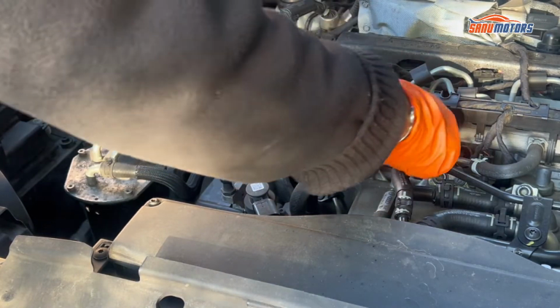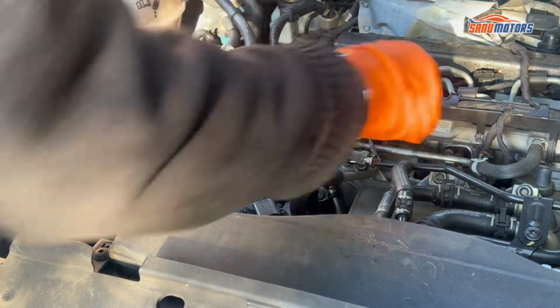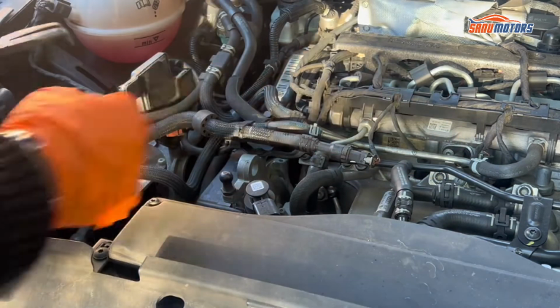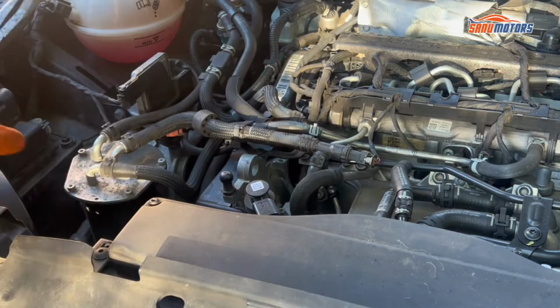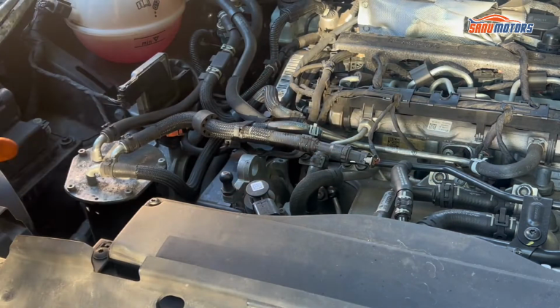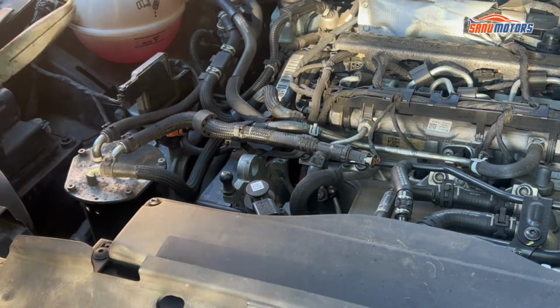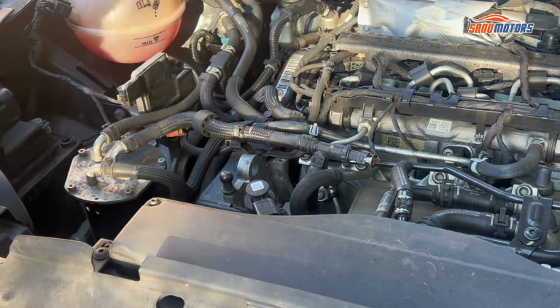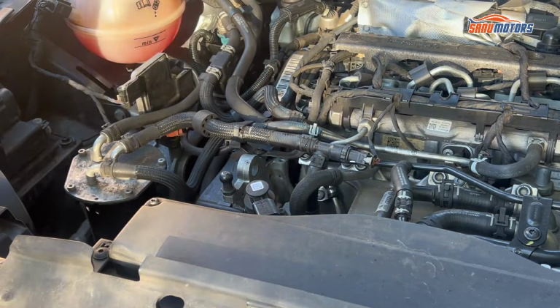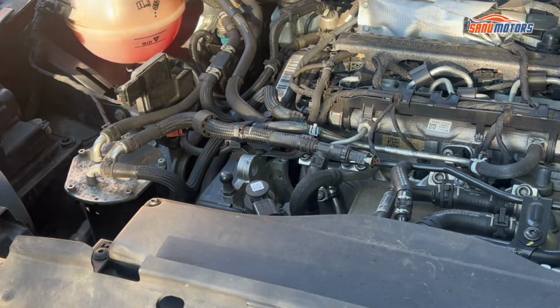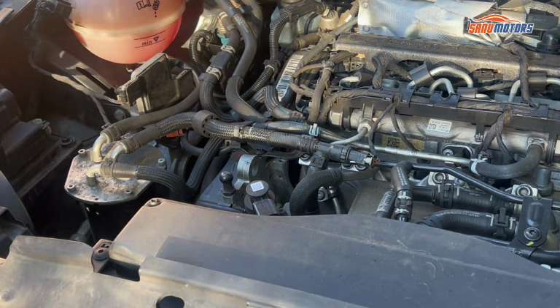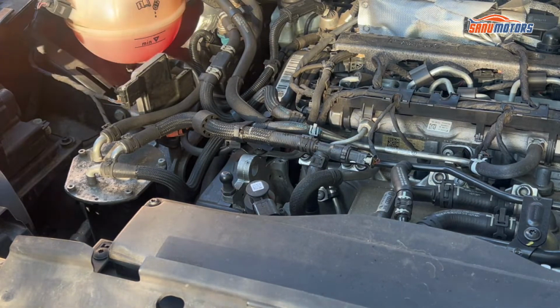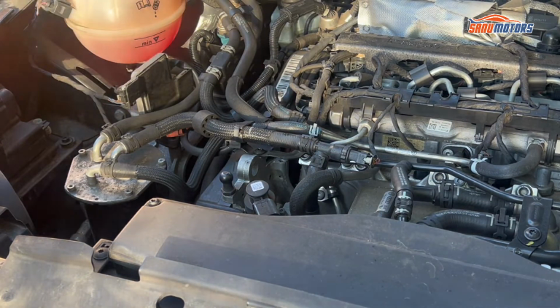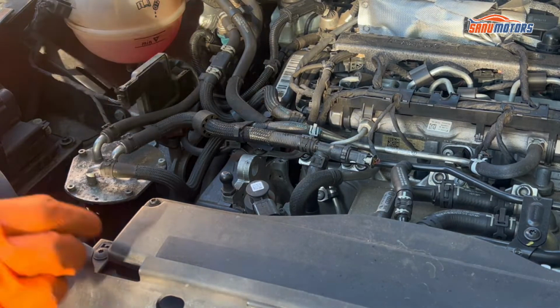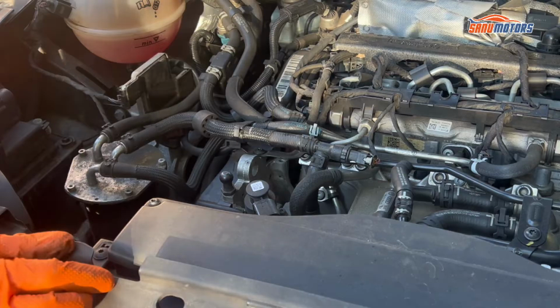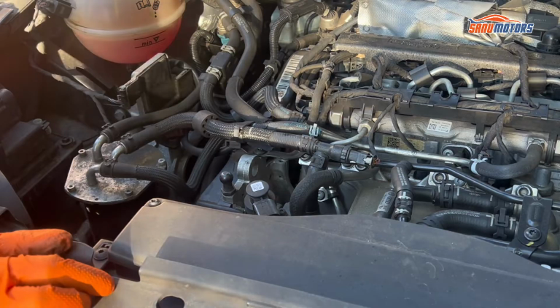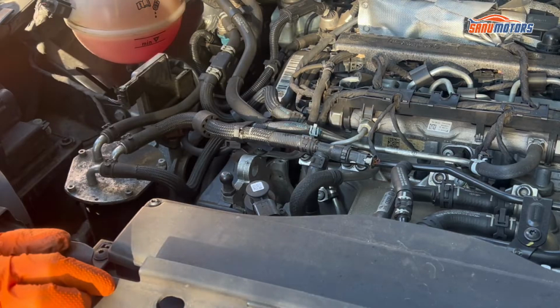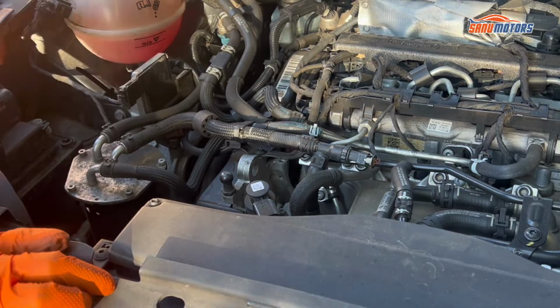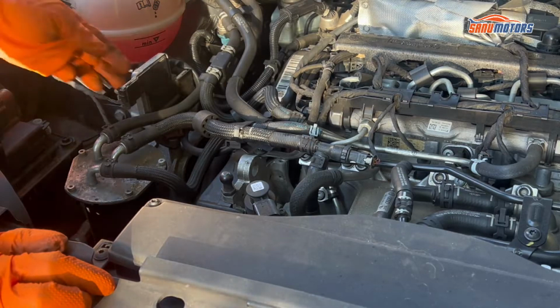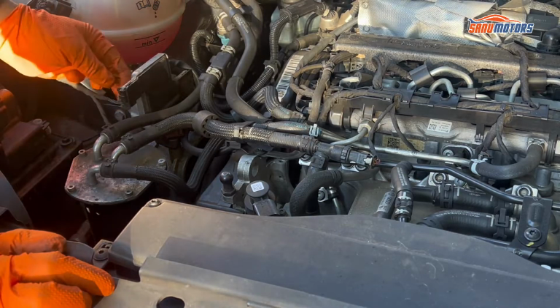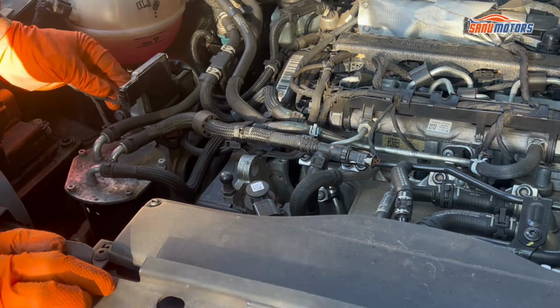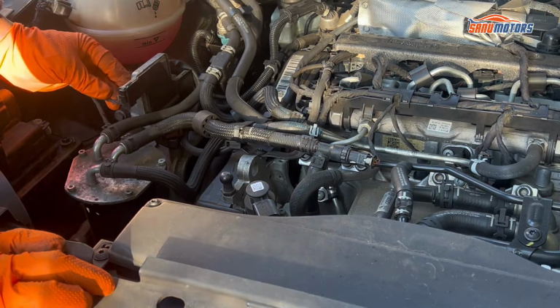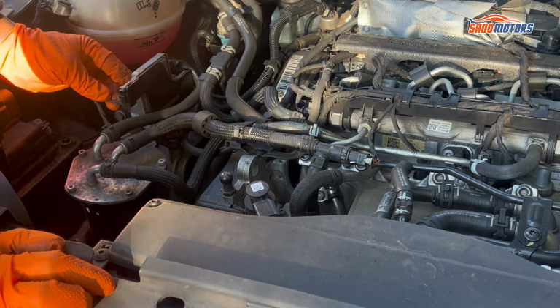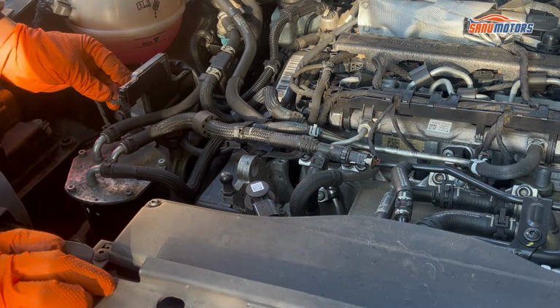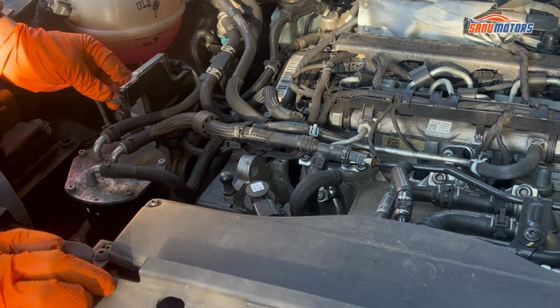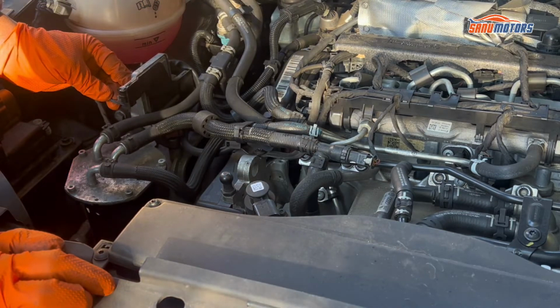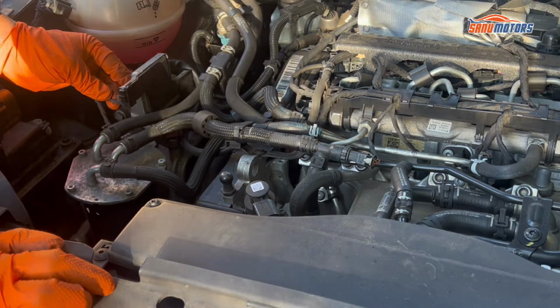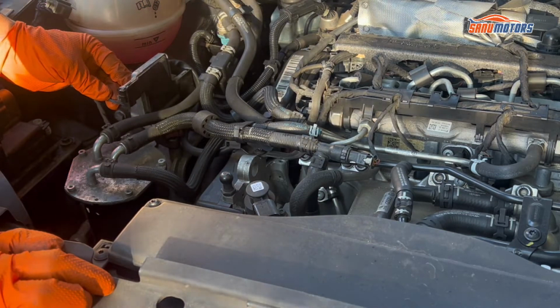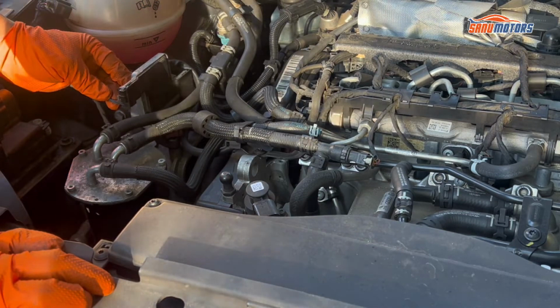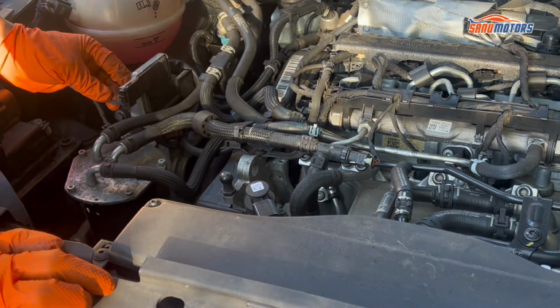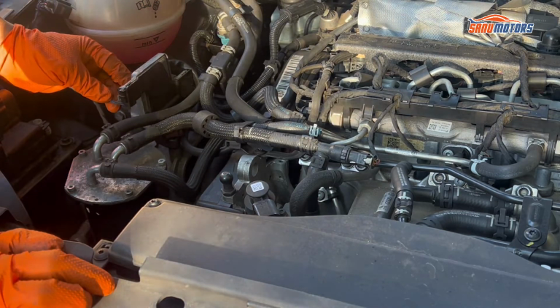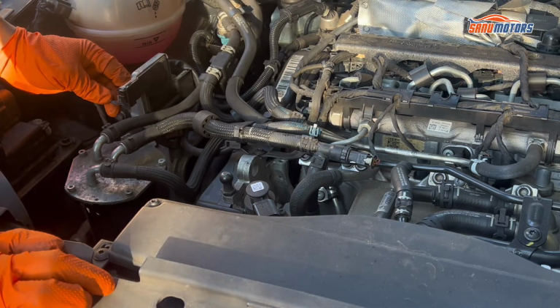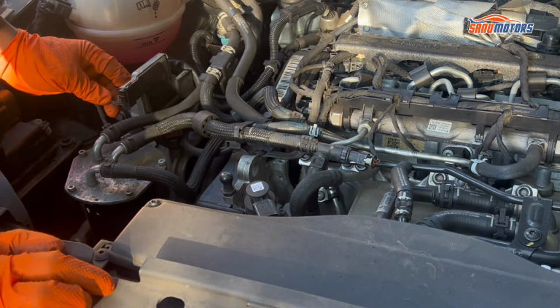The new glow plug is in. After that, I need to remove this knock sensor.